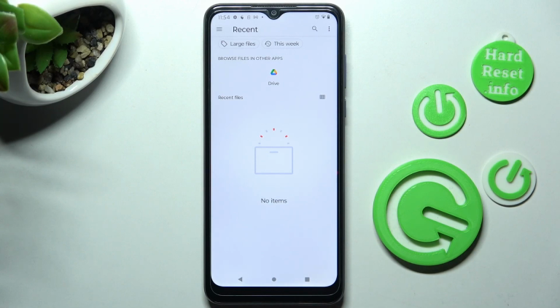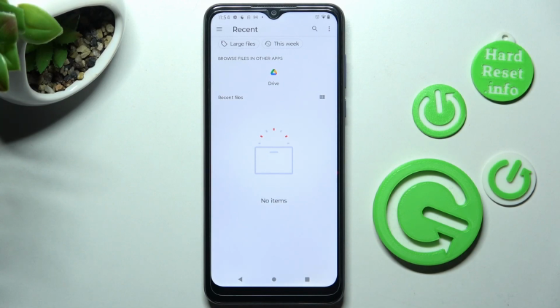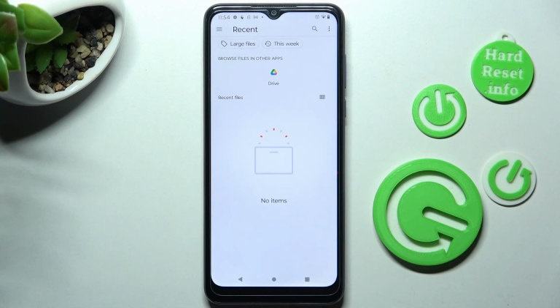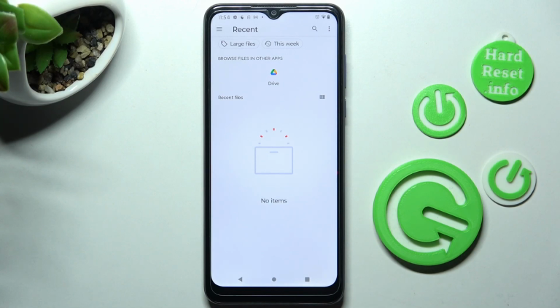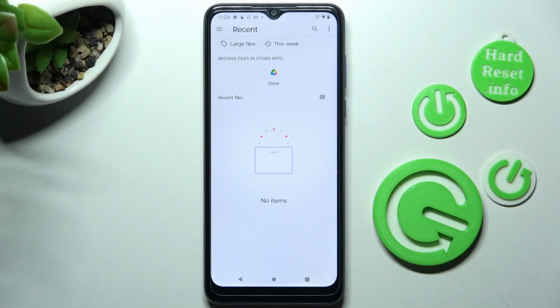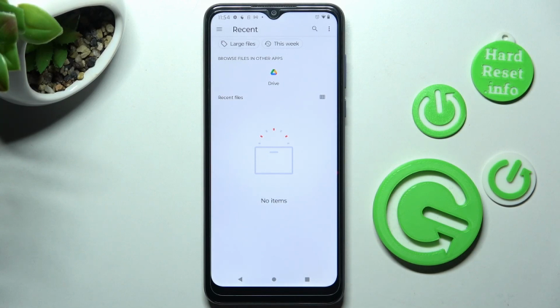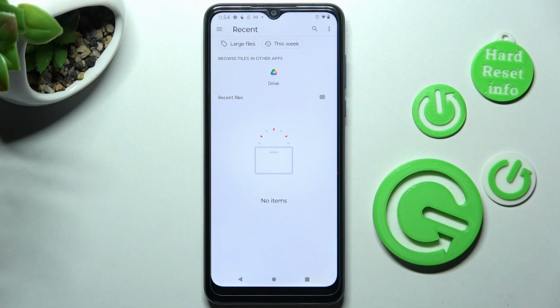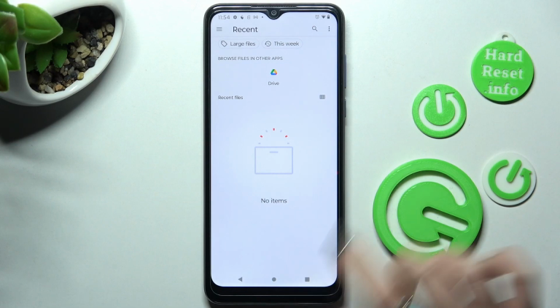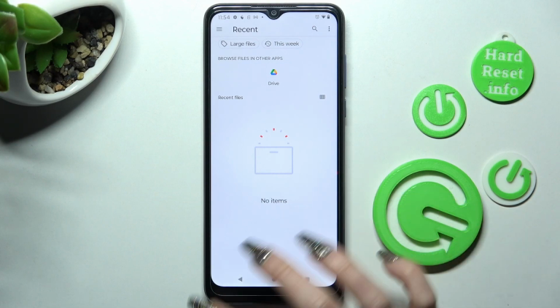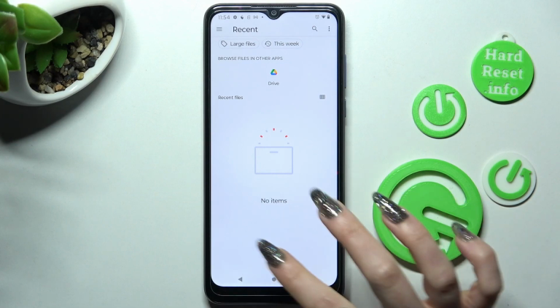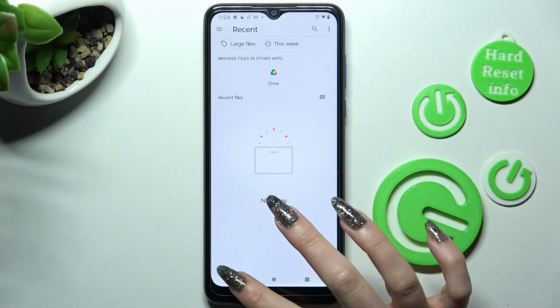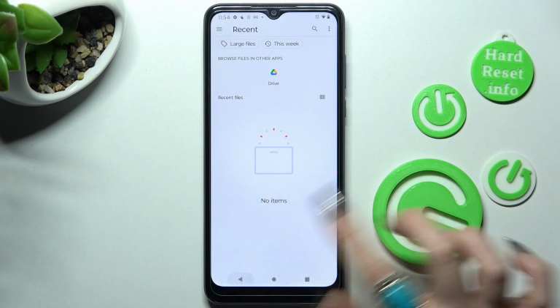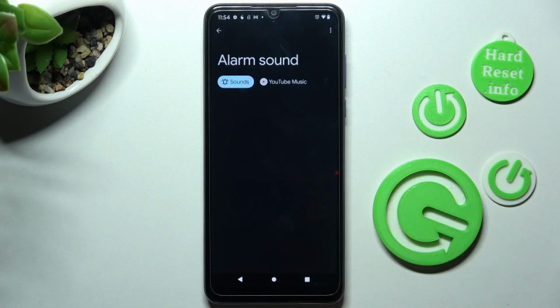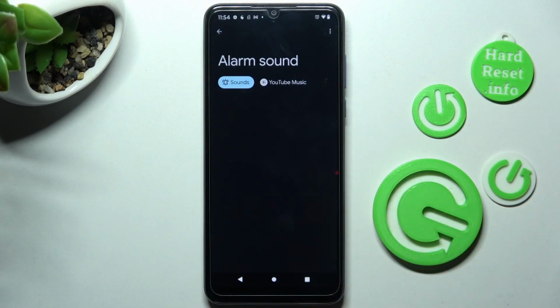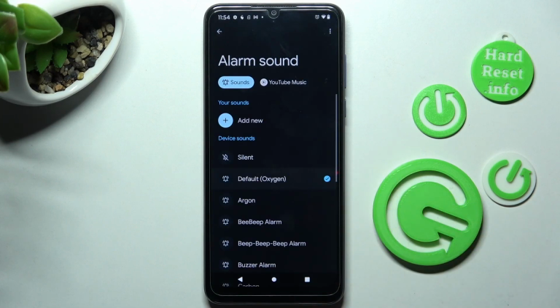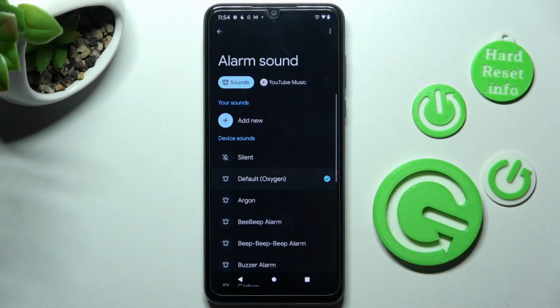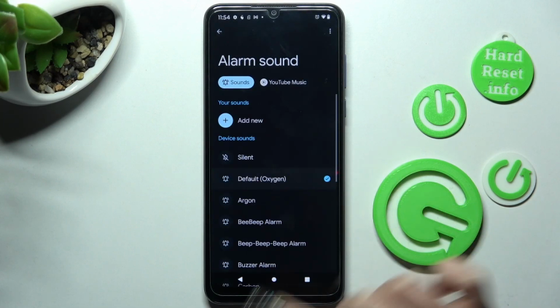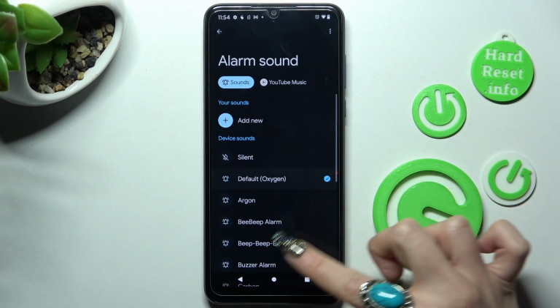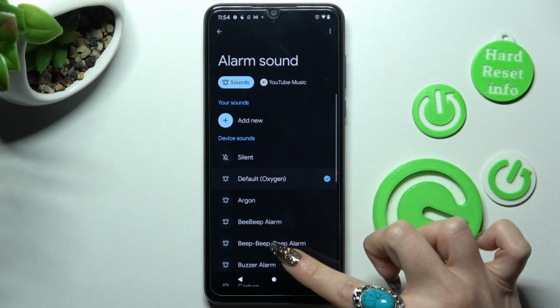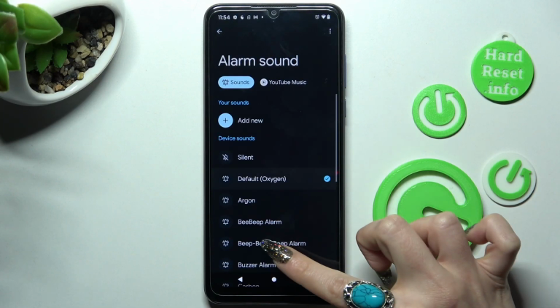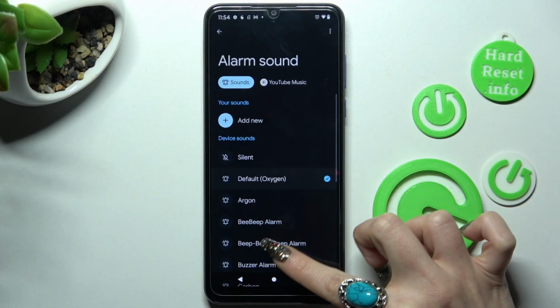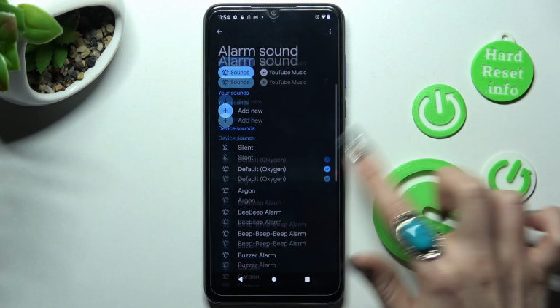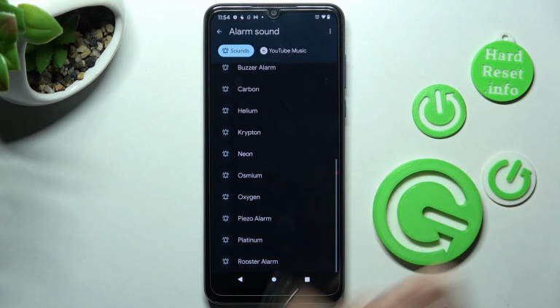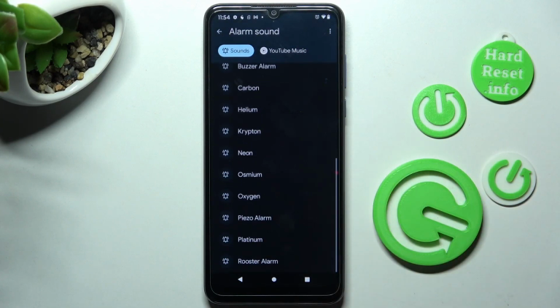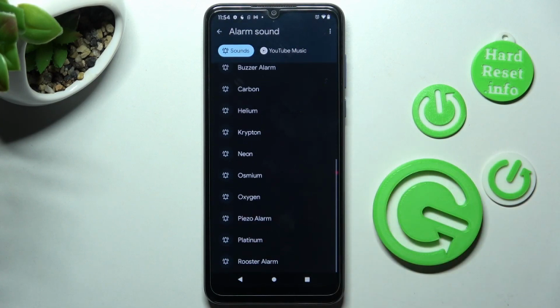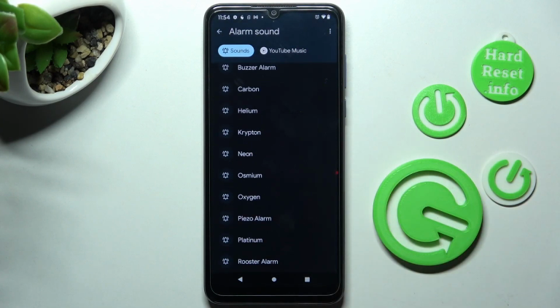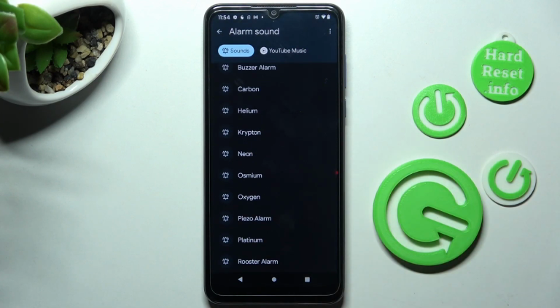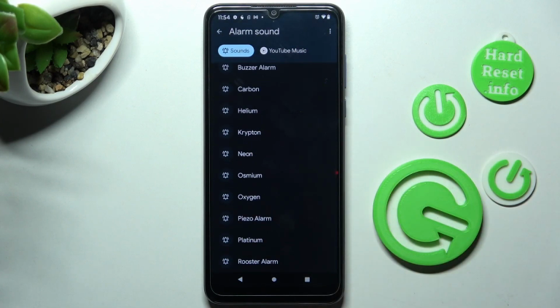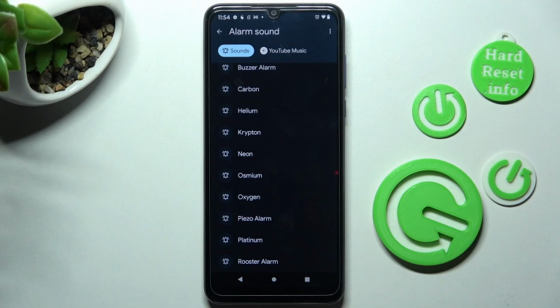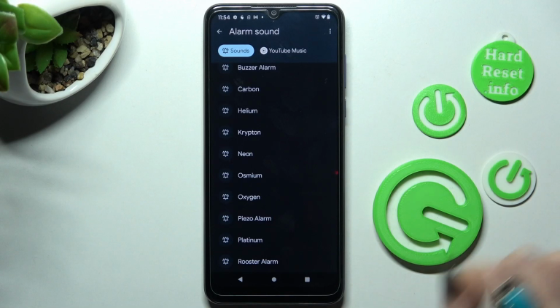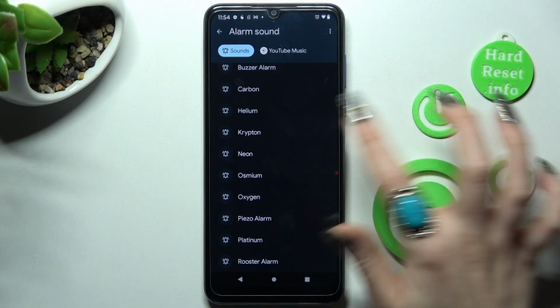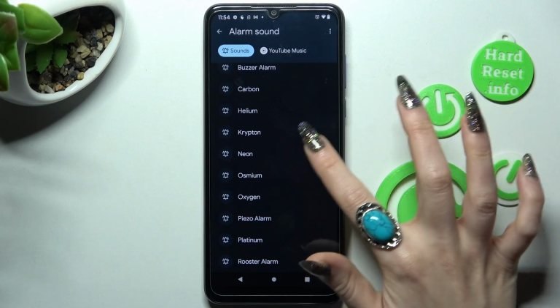This way you can pick one of your songs from your smartphone. Click on it and set it up. As you can see, I don't have any, so I have to go back and pick one of those sounds, like neon.